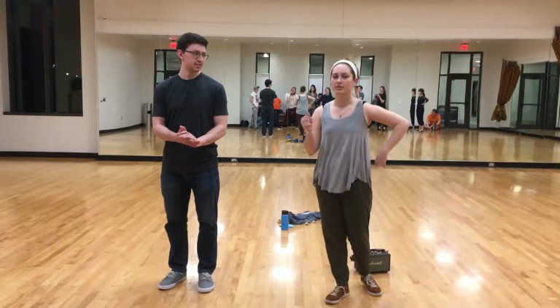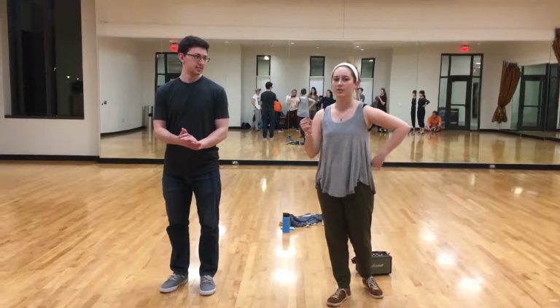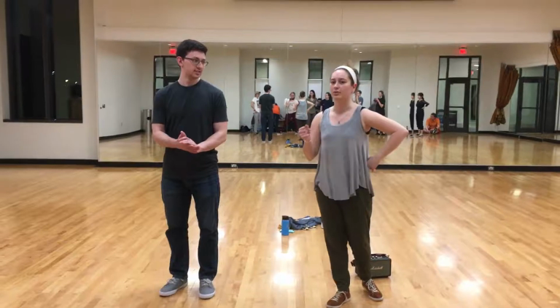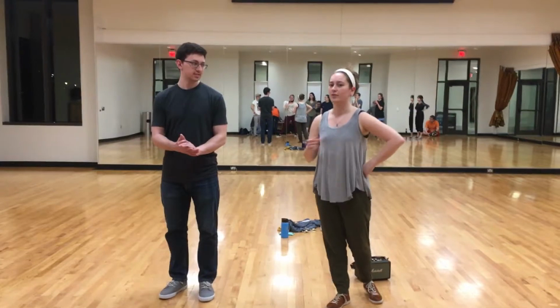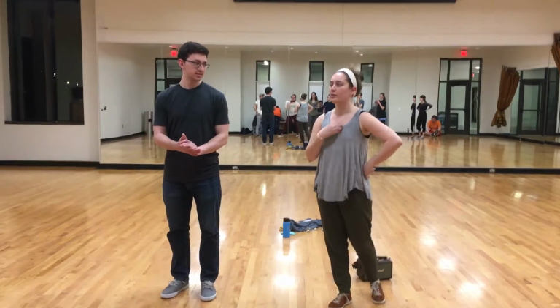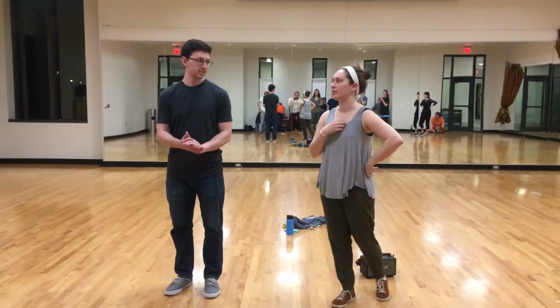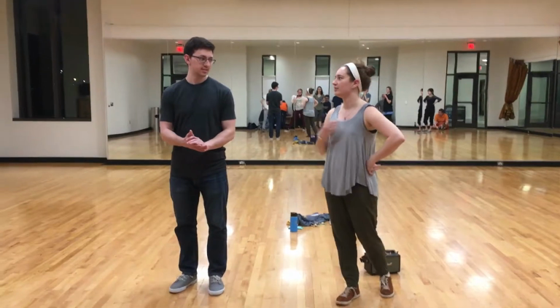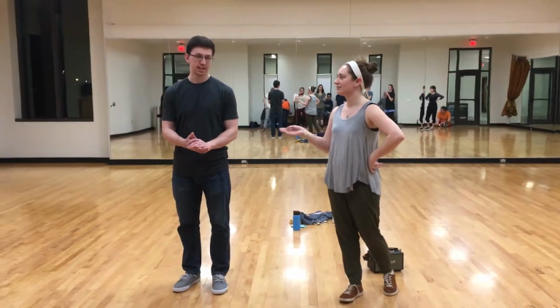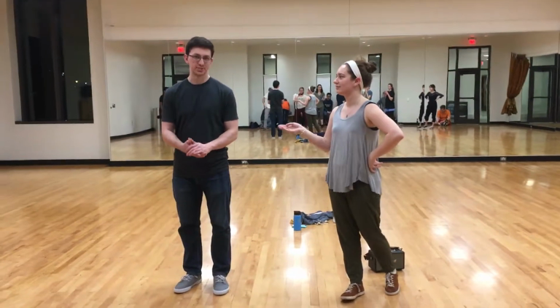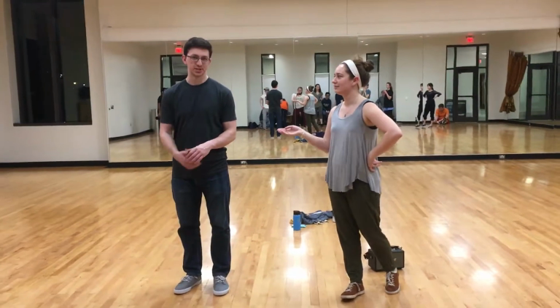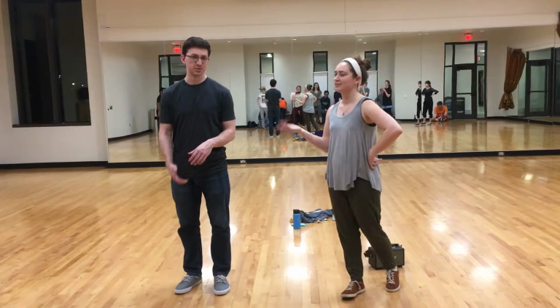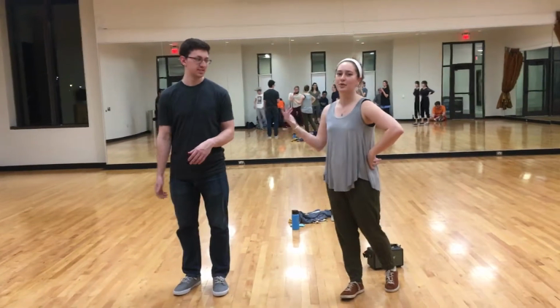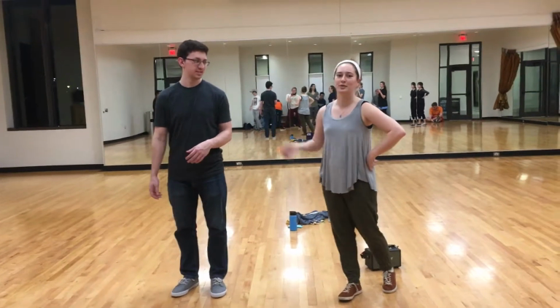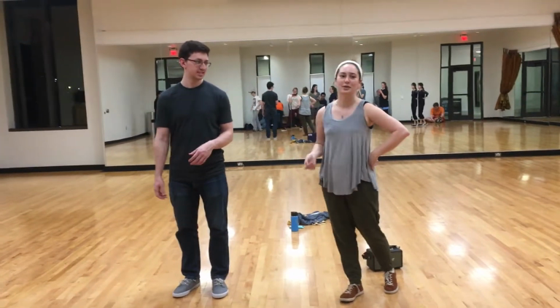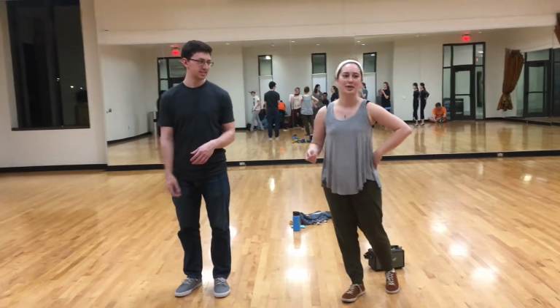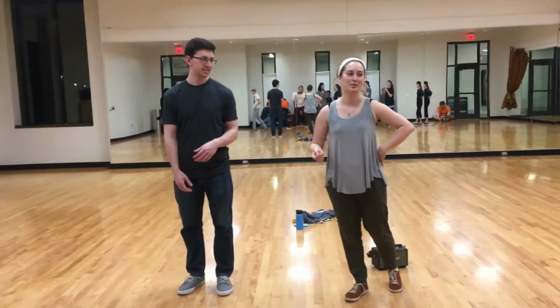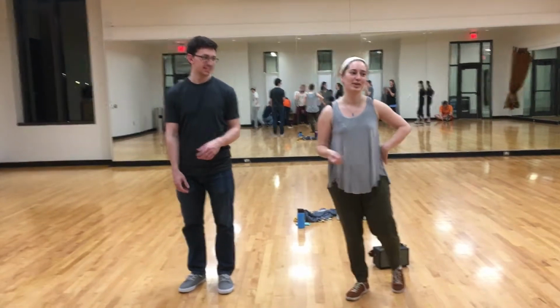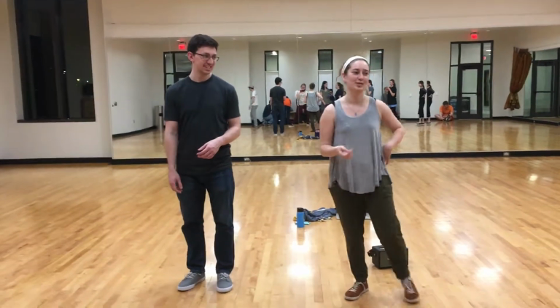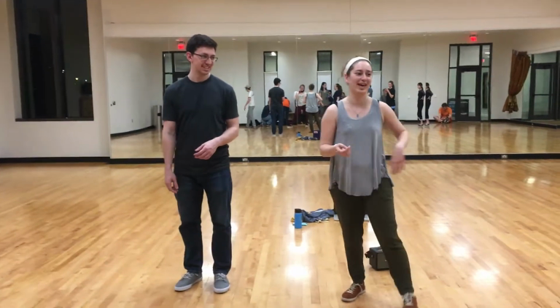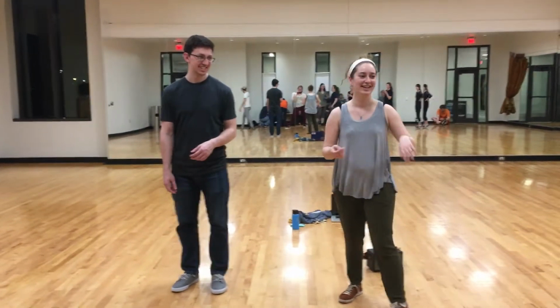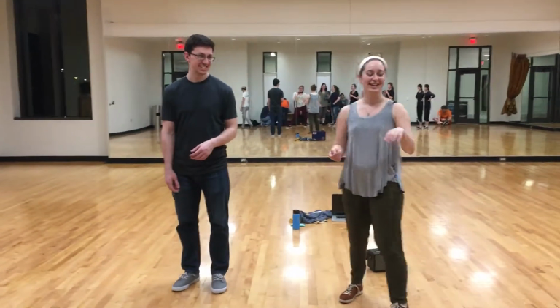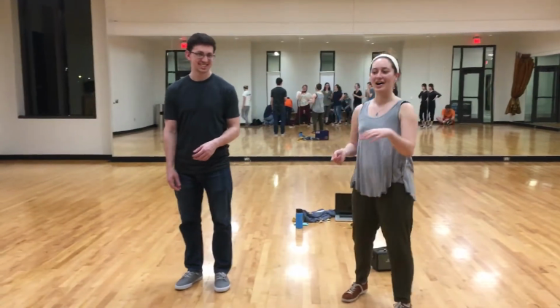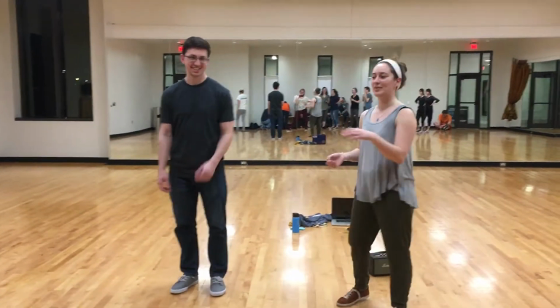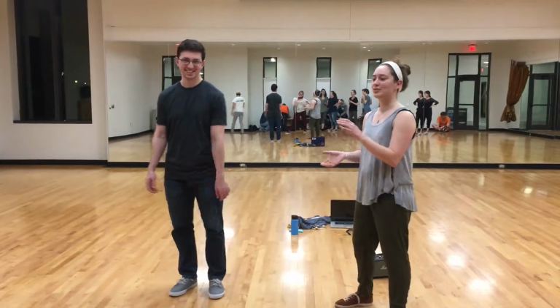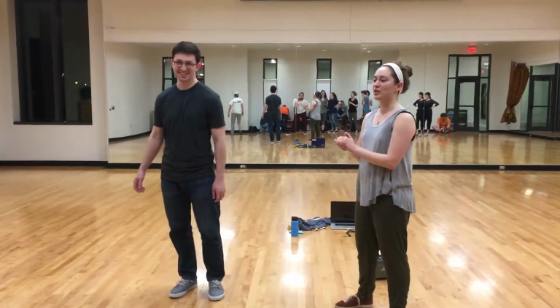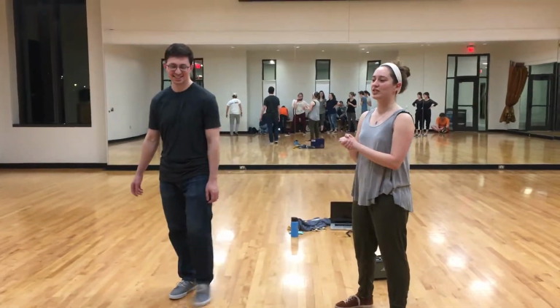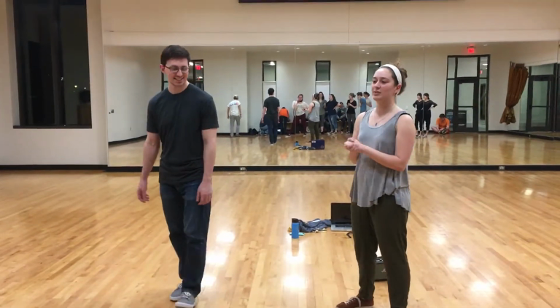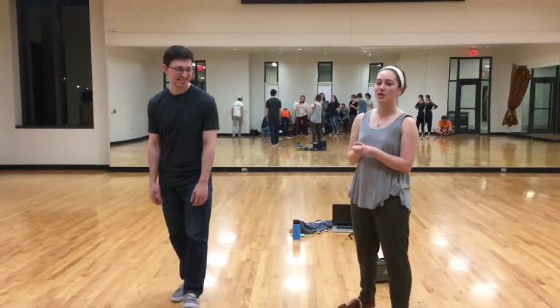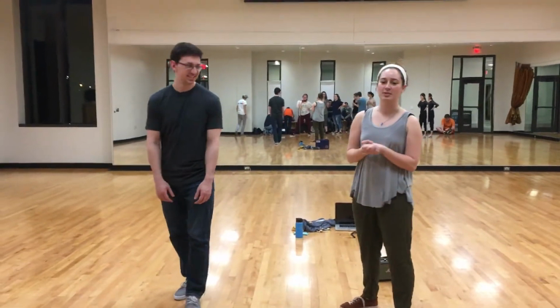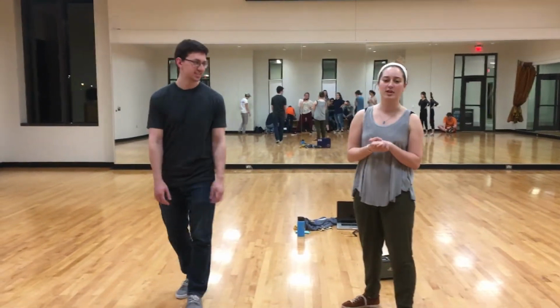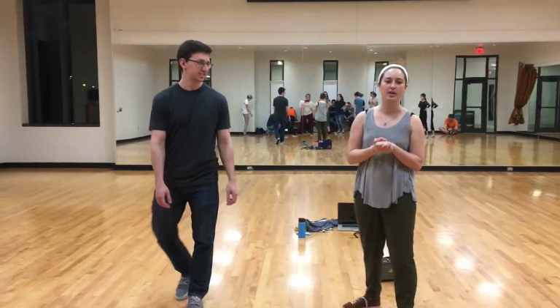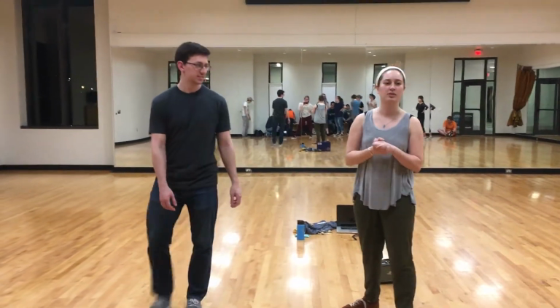I'm Emily. Today we talked about connection.